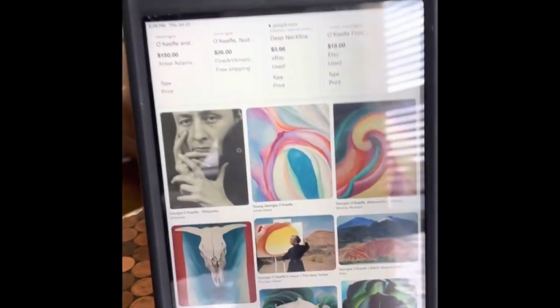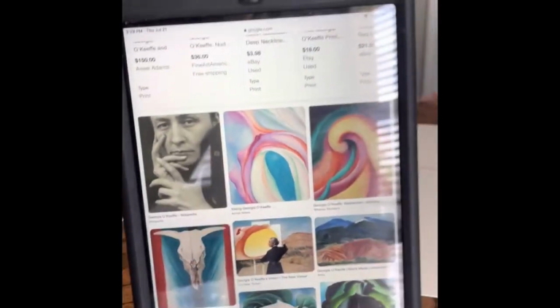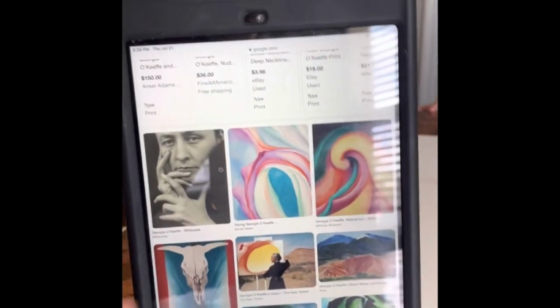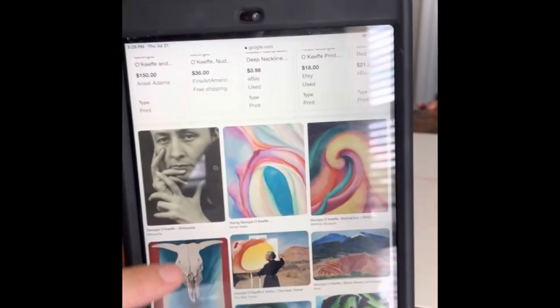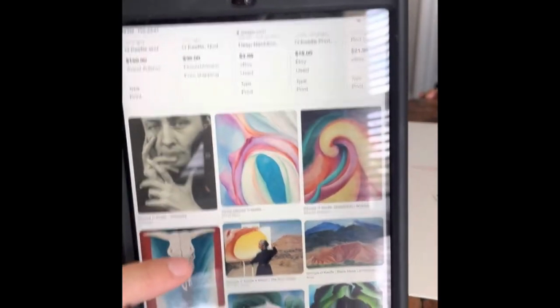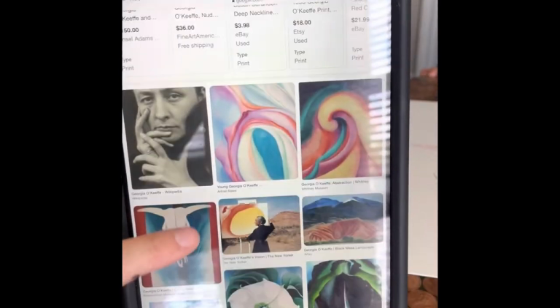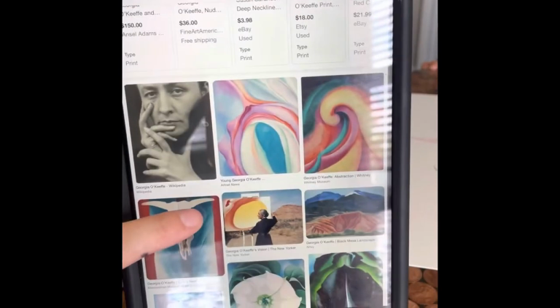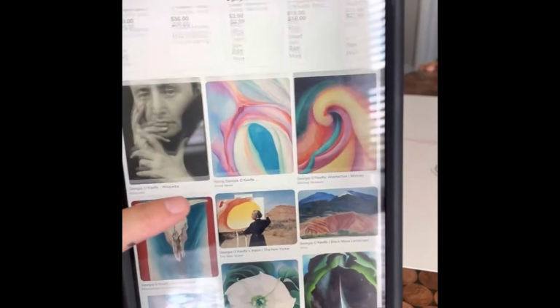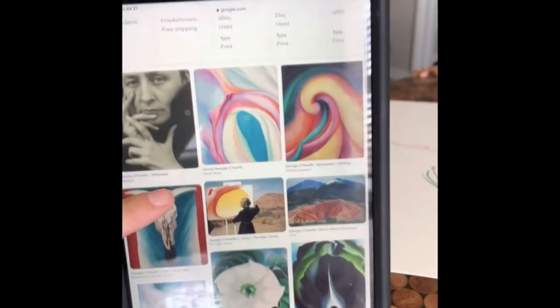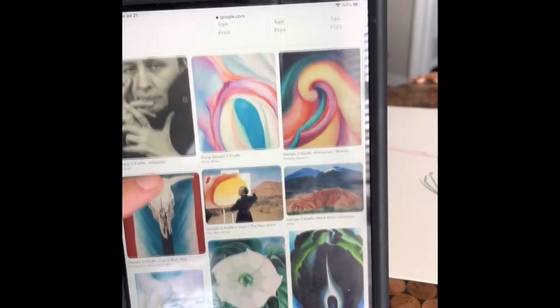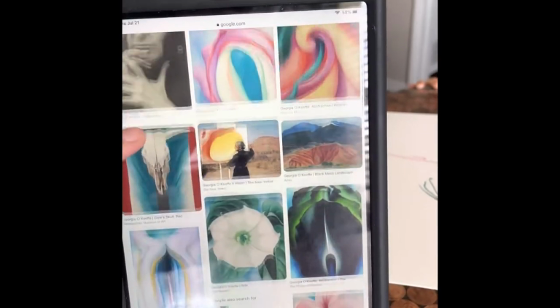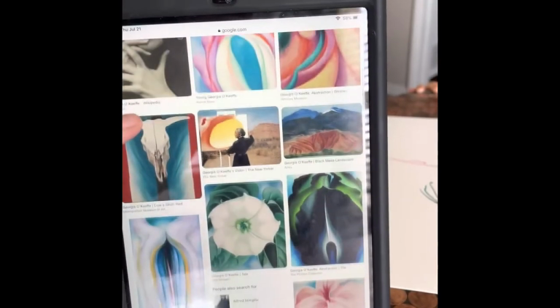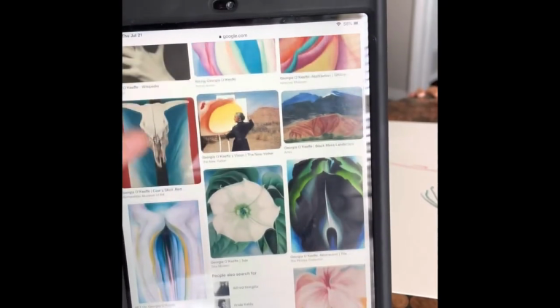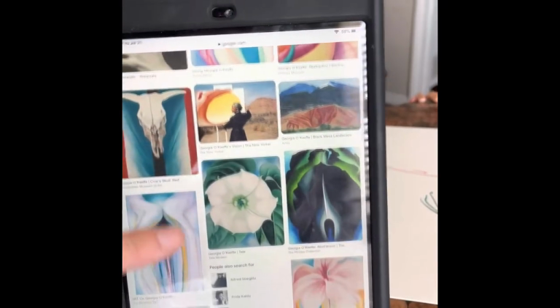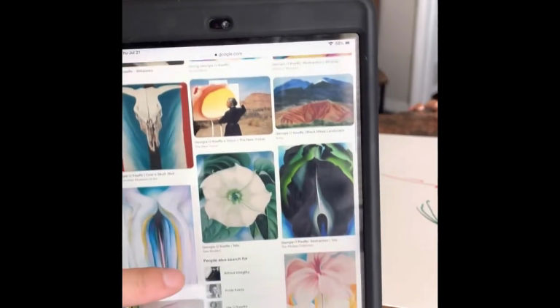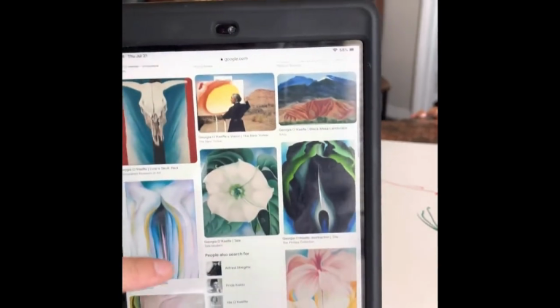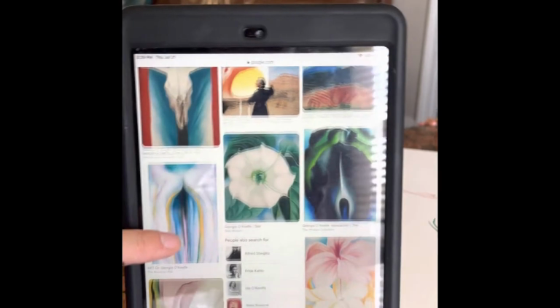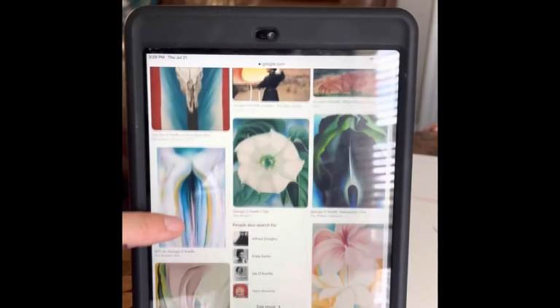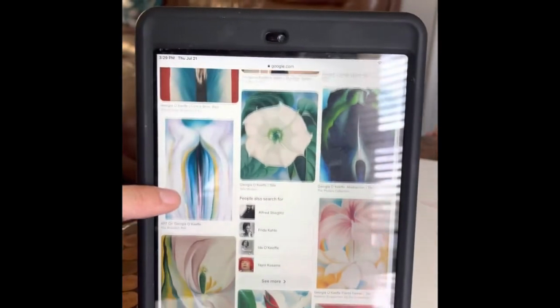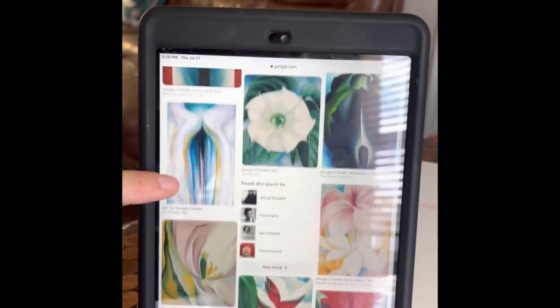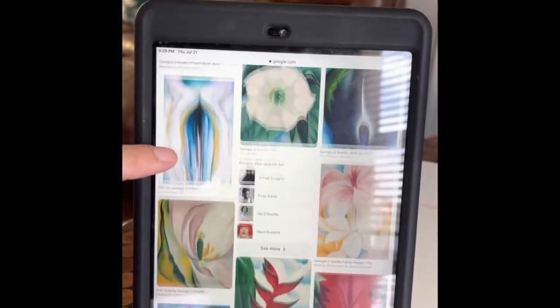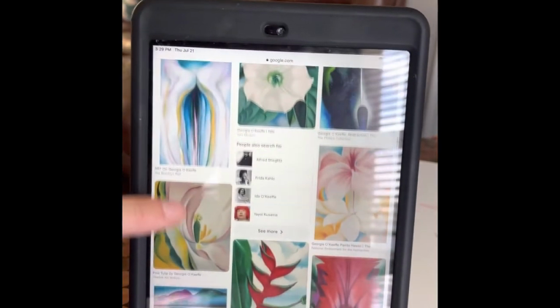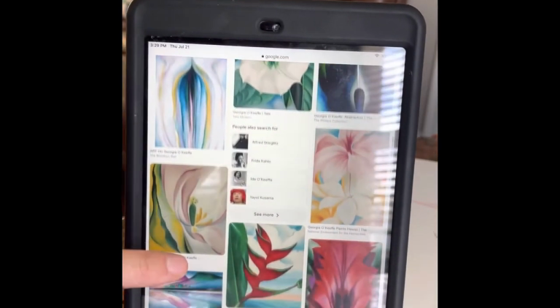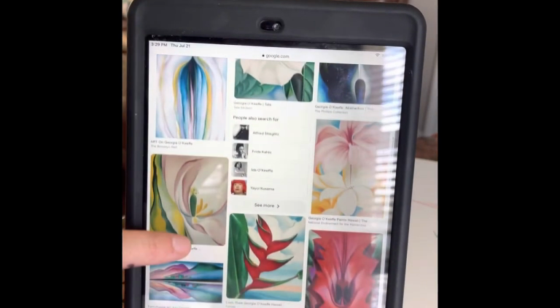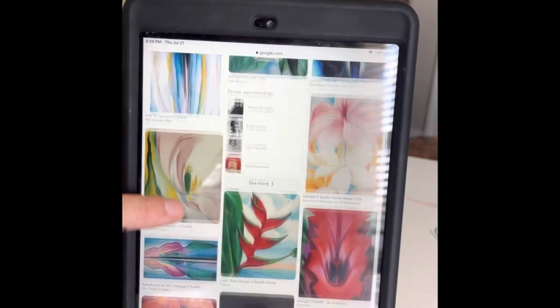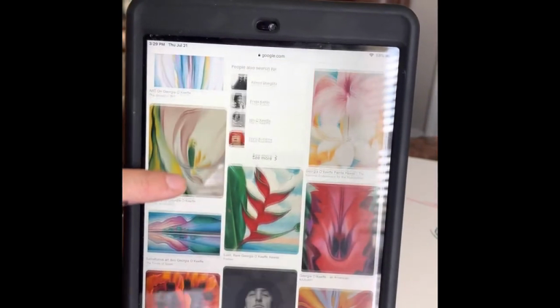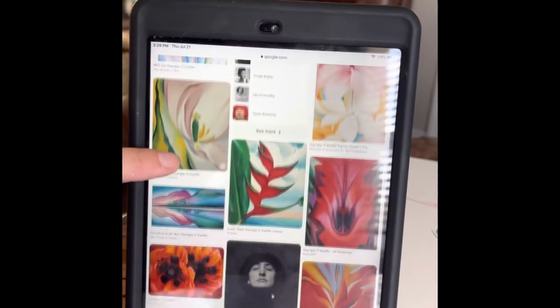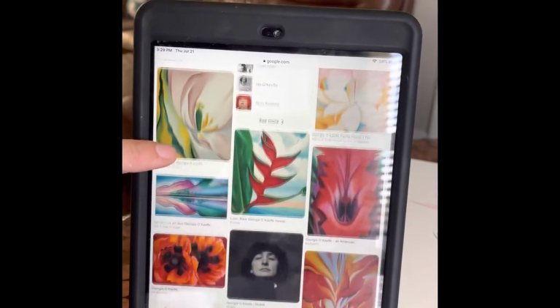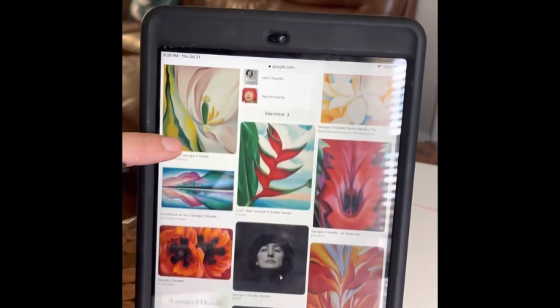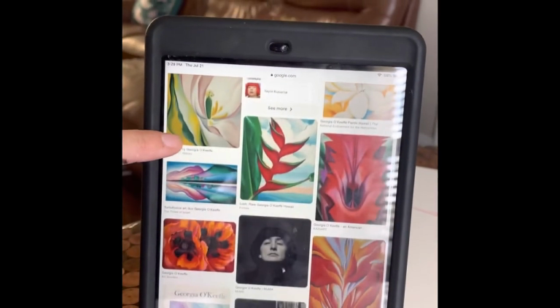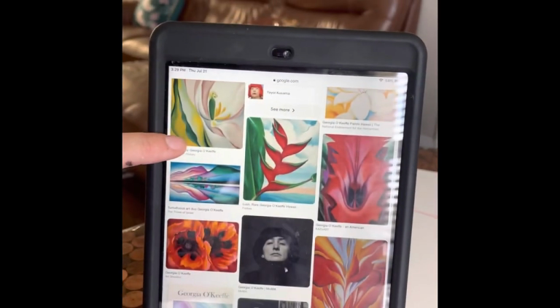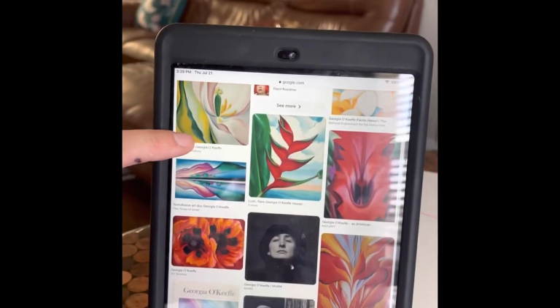This is the work by Georgia O'Keeffe. She was known for doing up-close images of flowers.